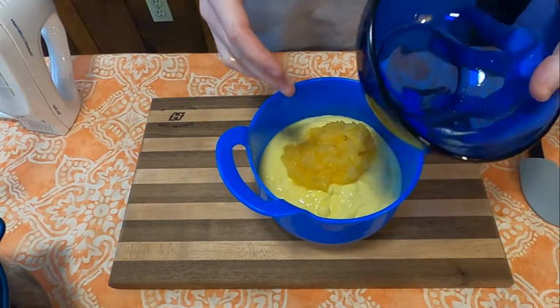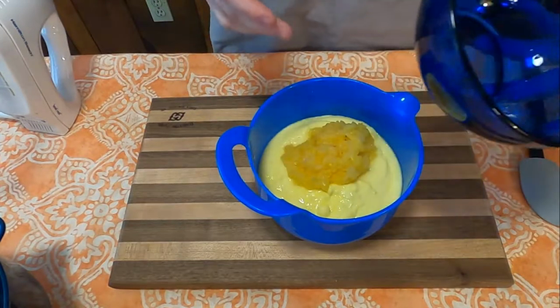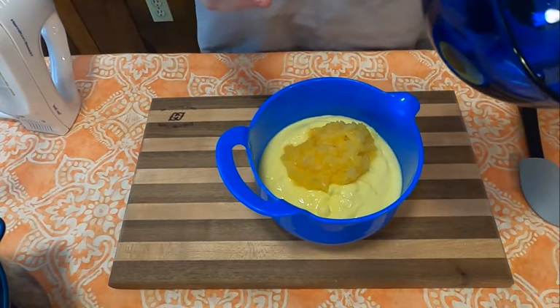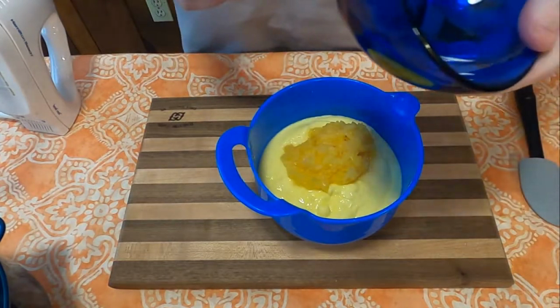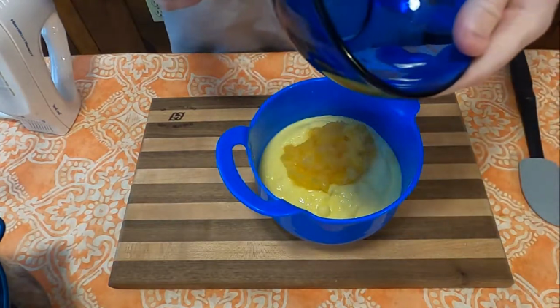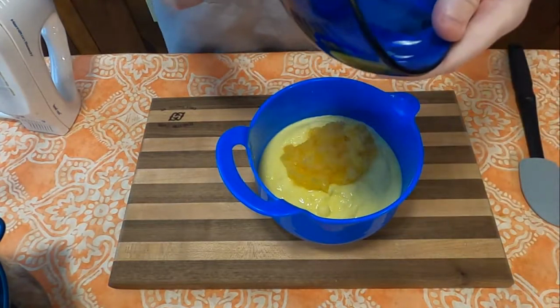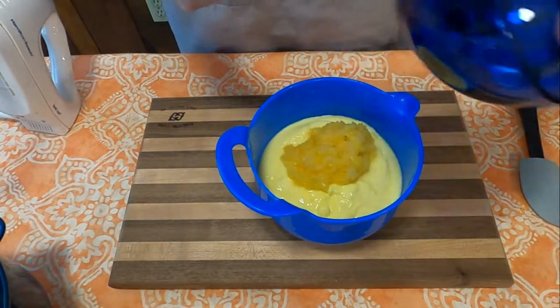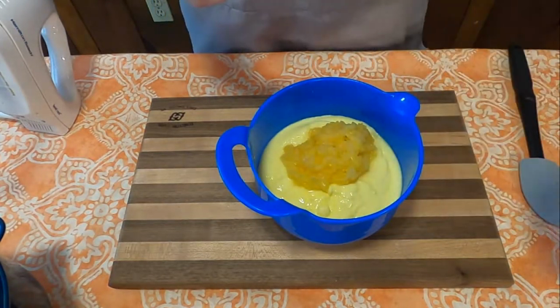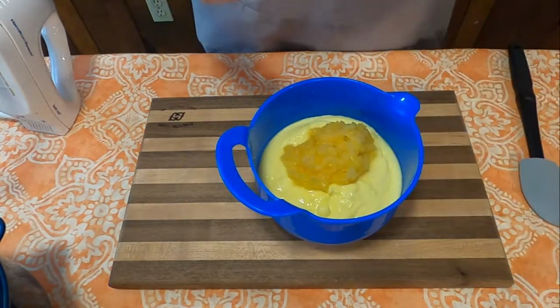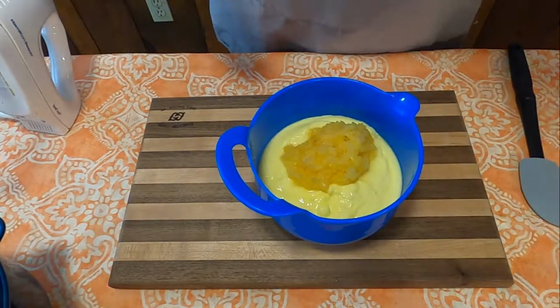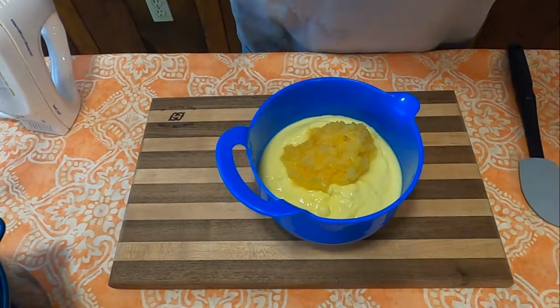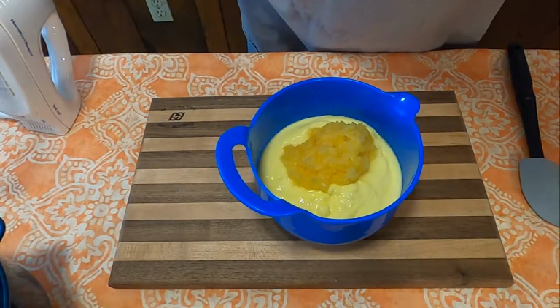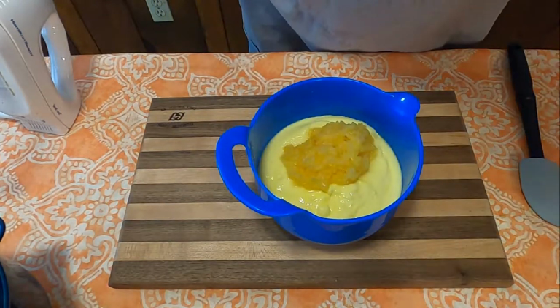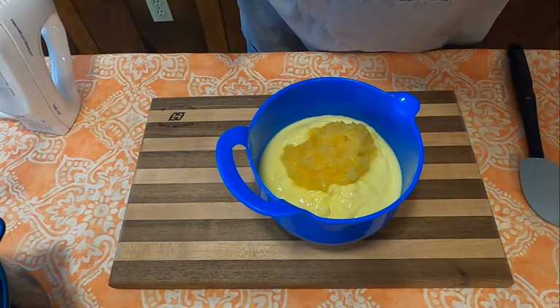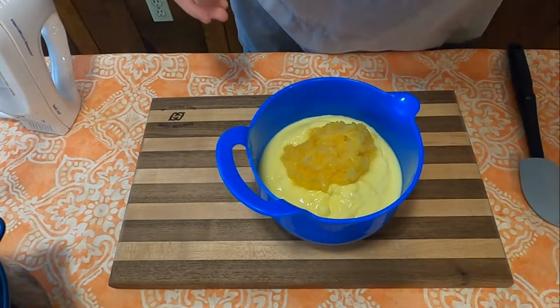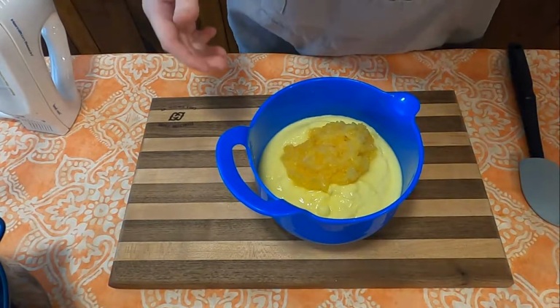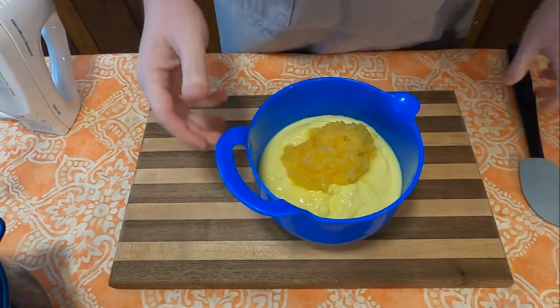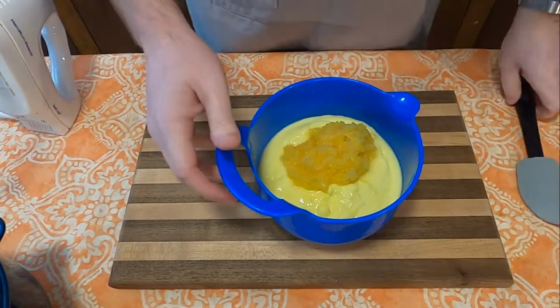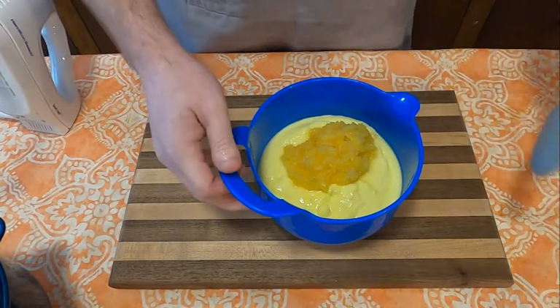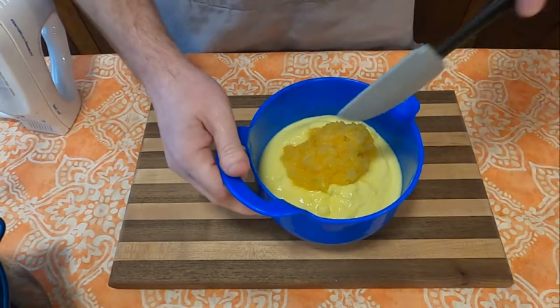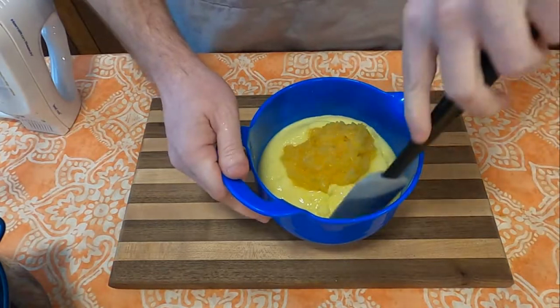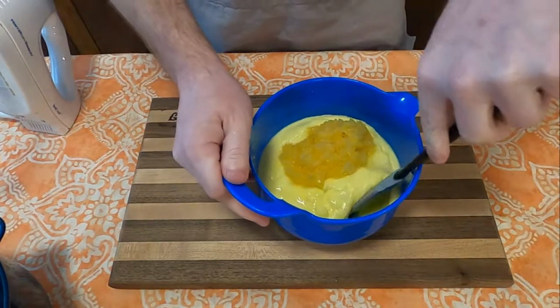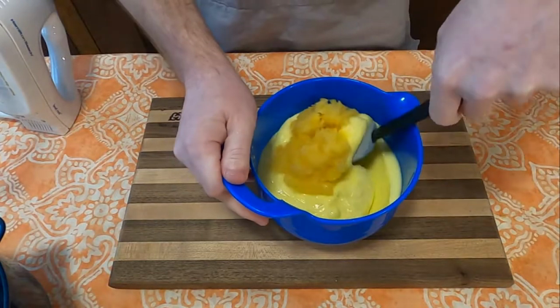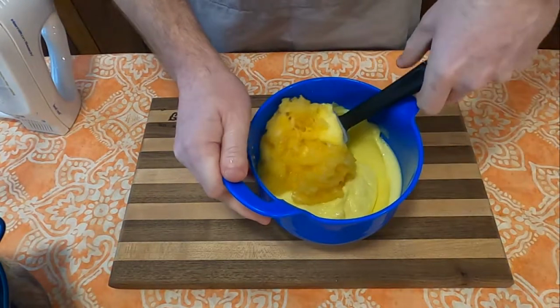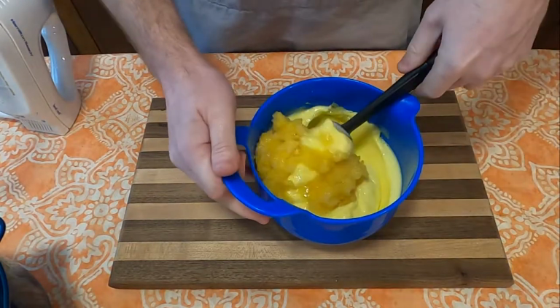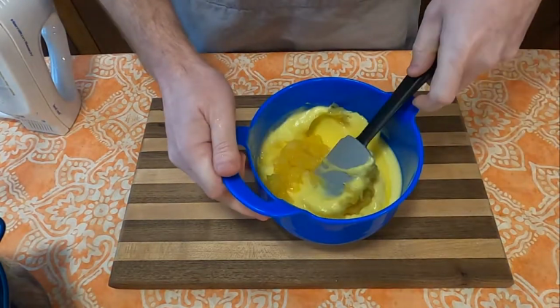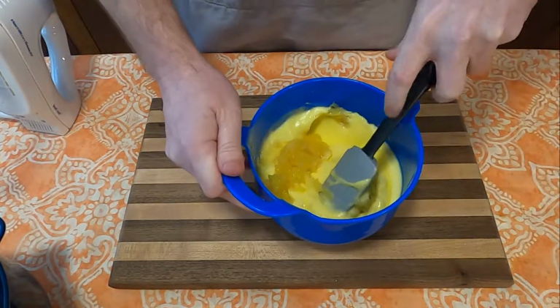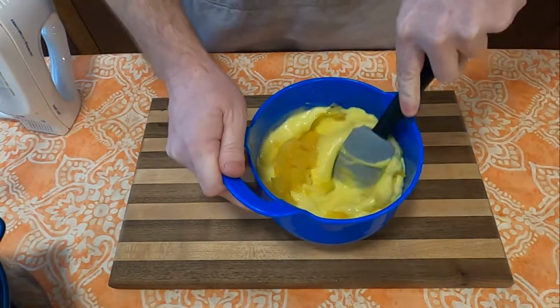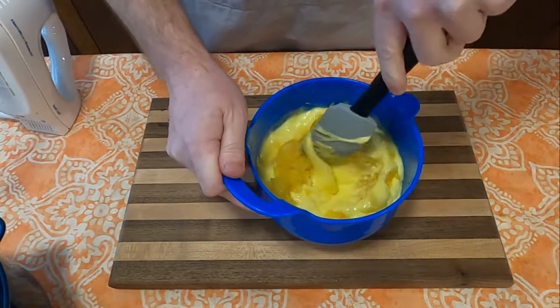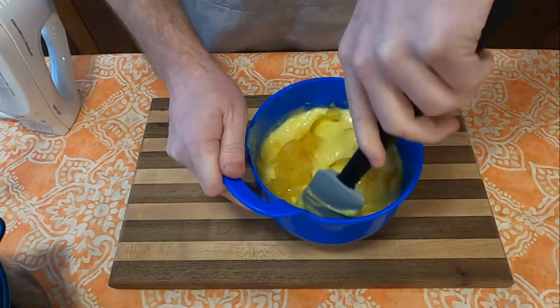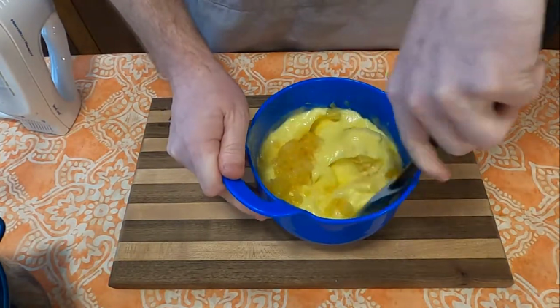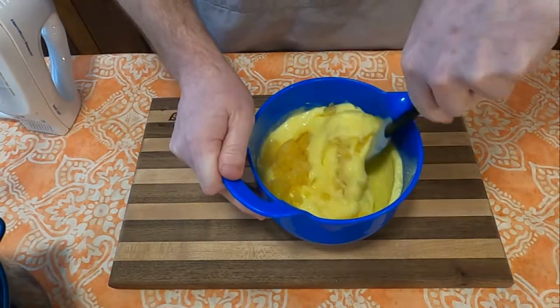For this step, we're going to go ahead and add the one can of crushed pineapple and then mix it all together.